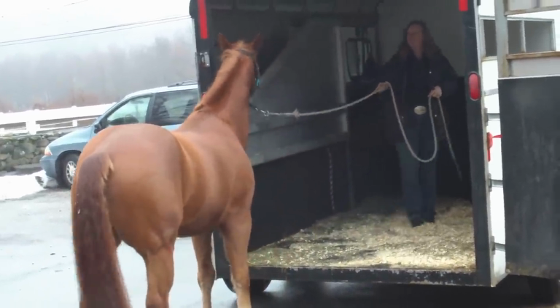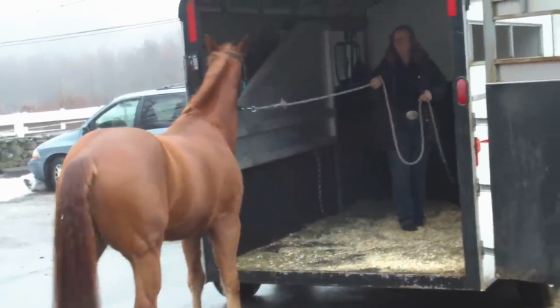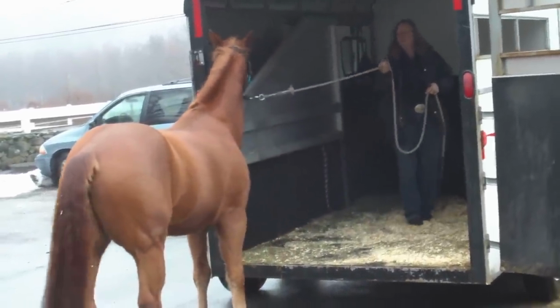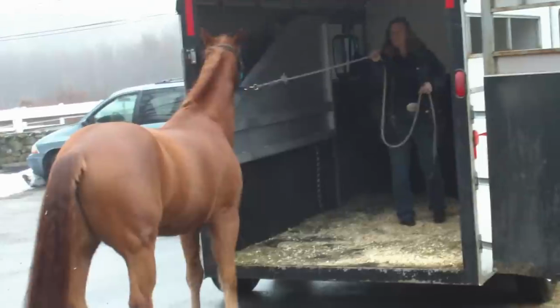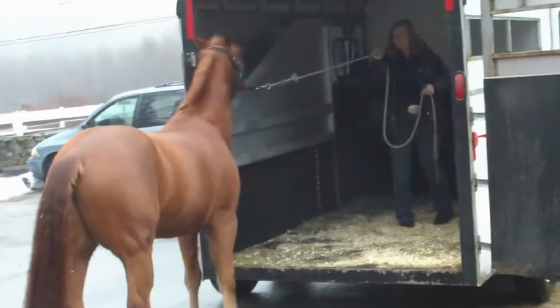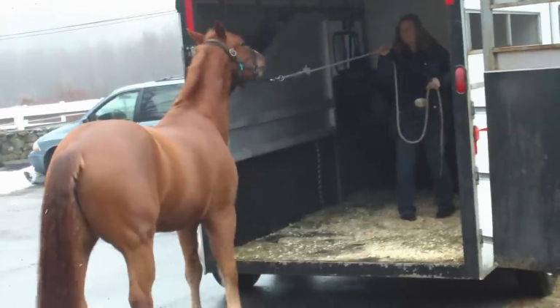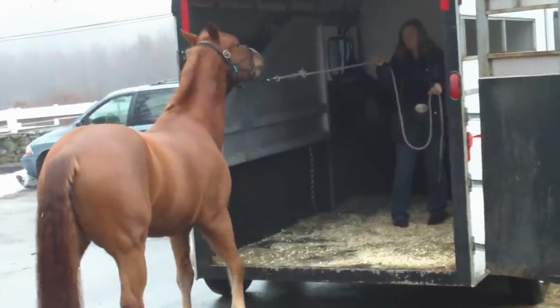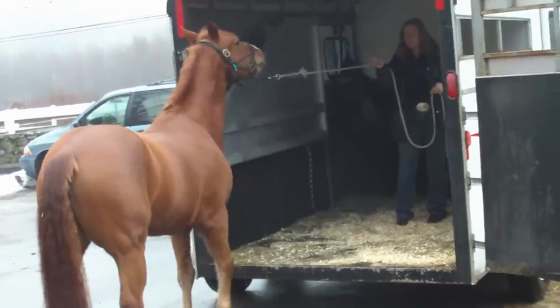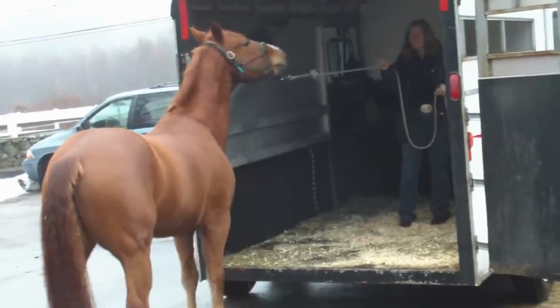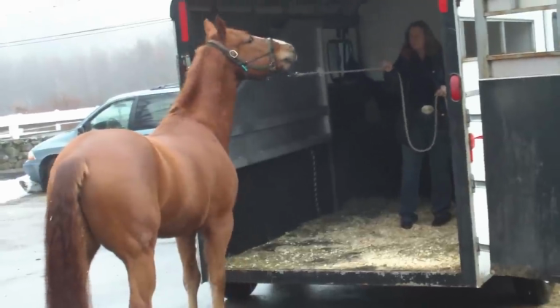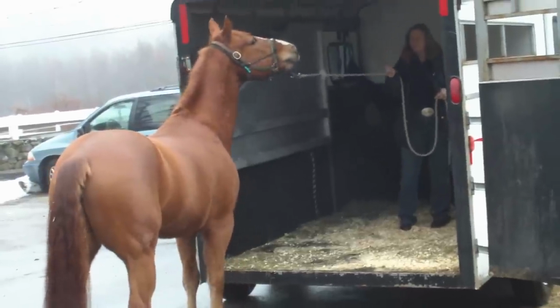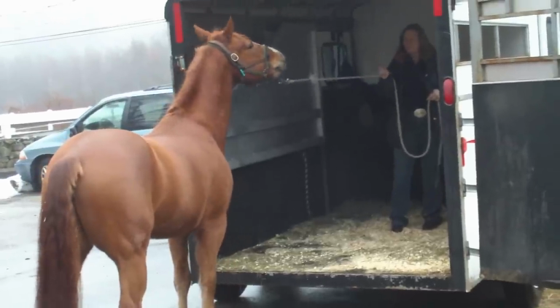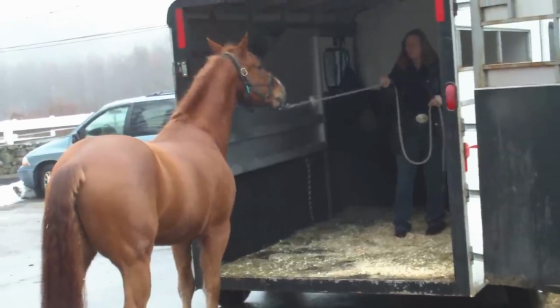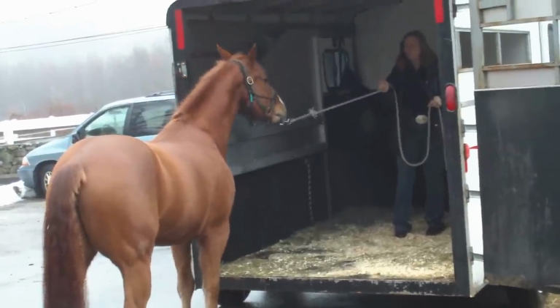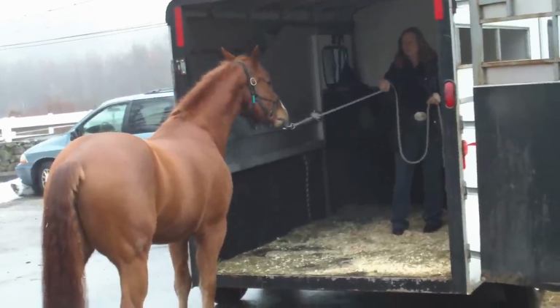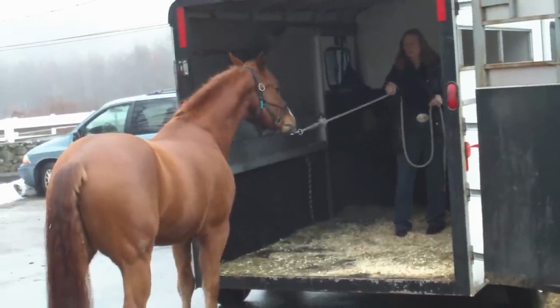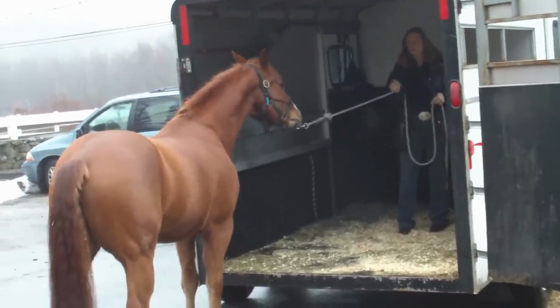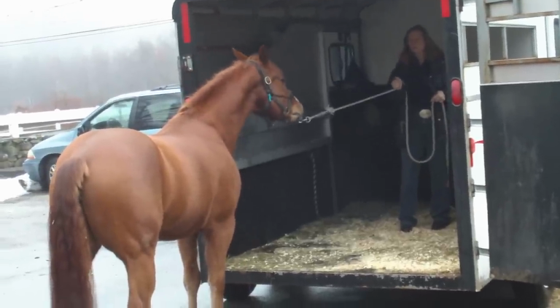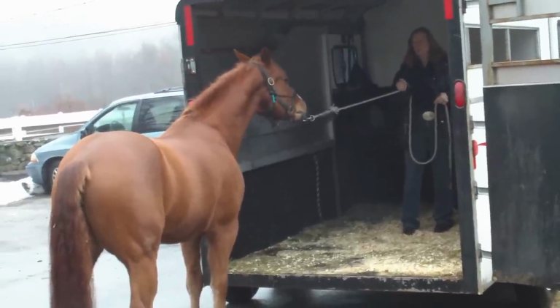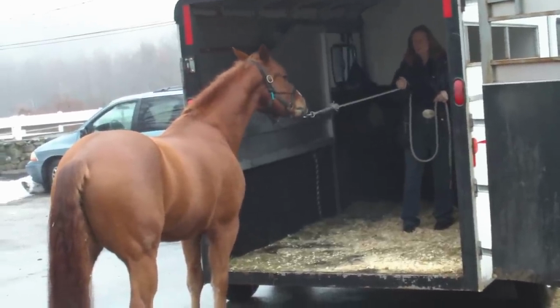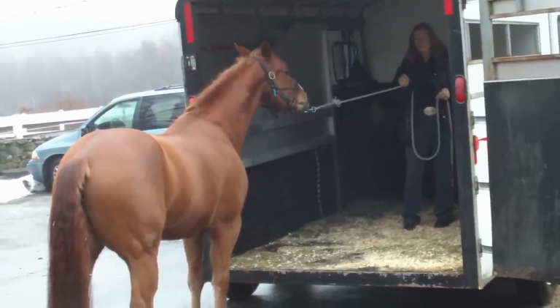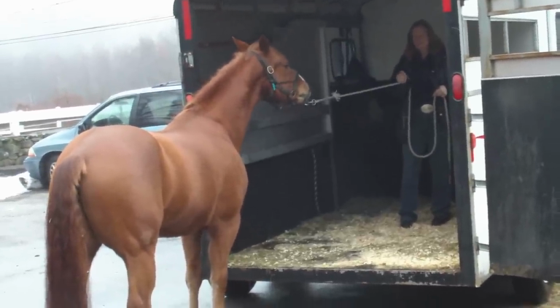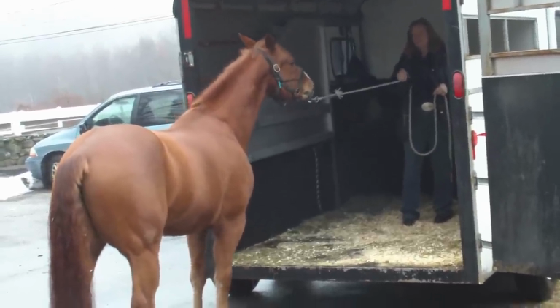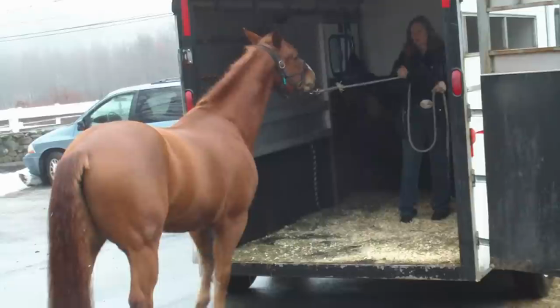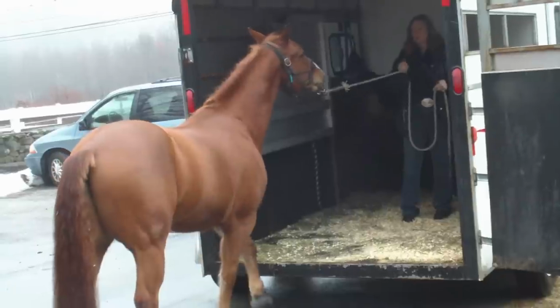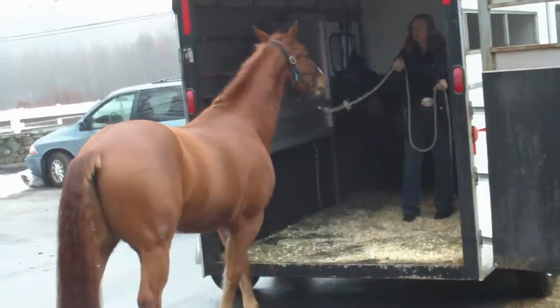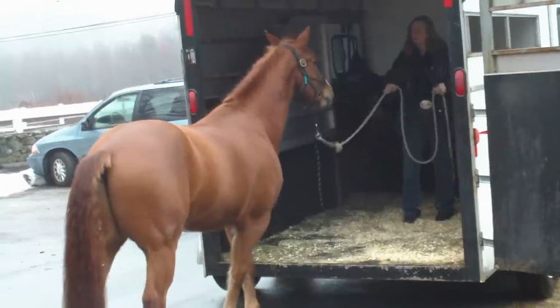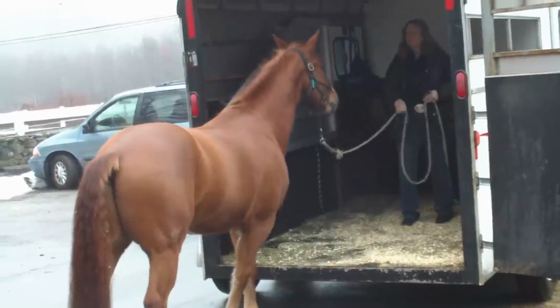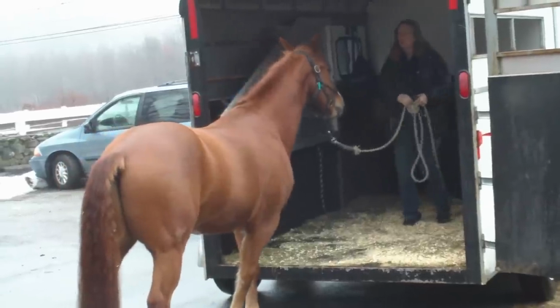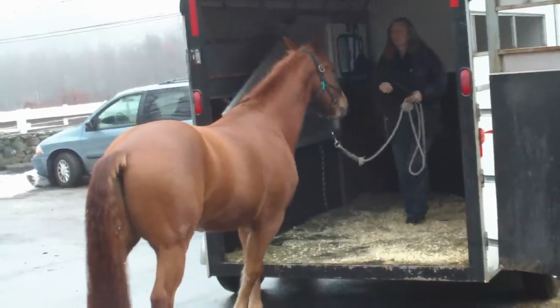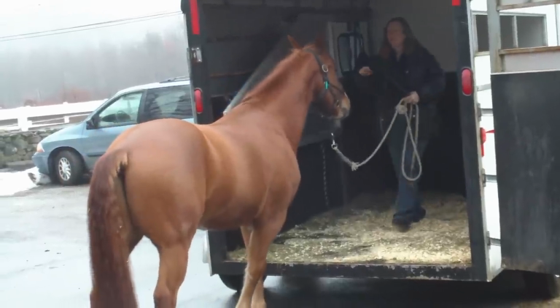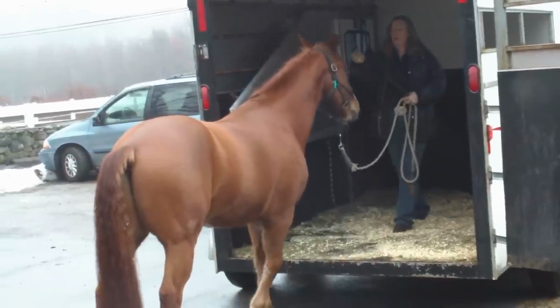So steady pressure on the rope — hold — and wait for him to take a step forward. Good, and pet.